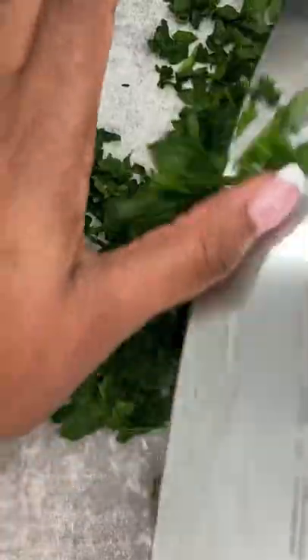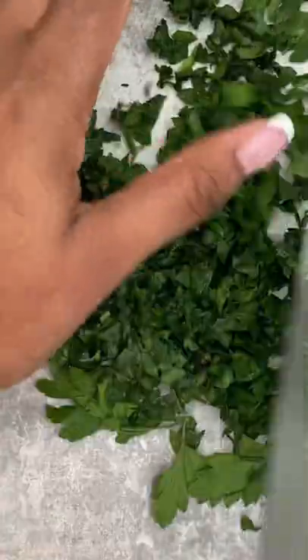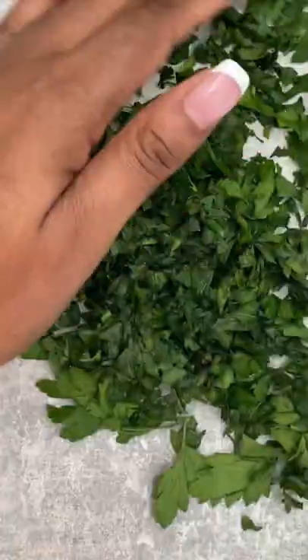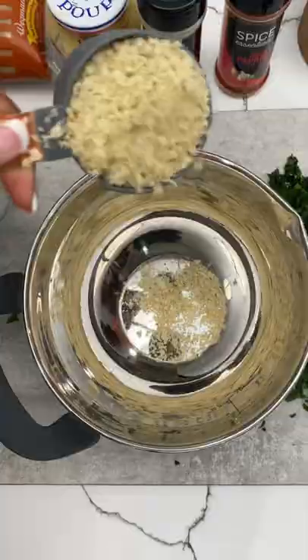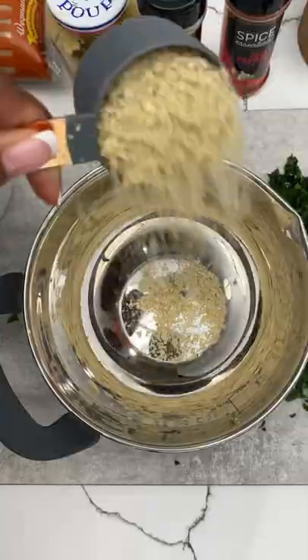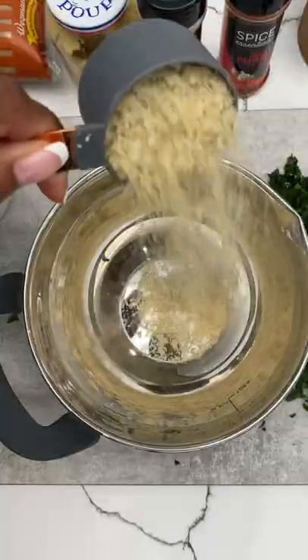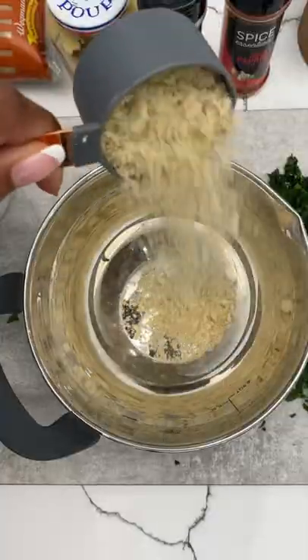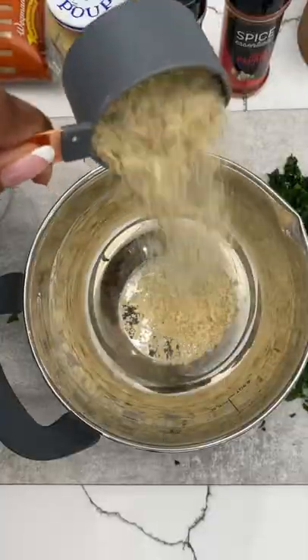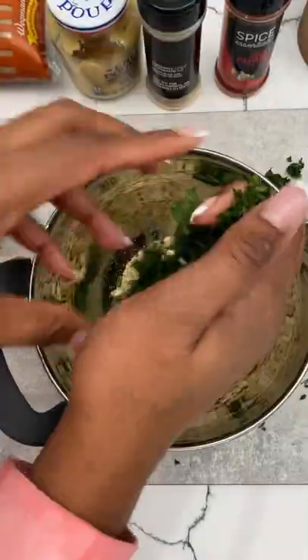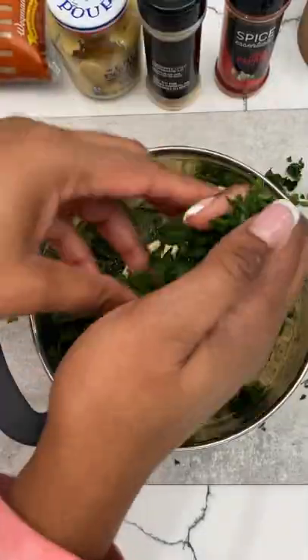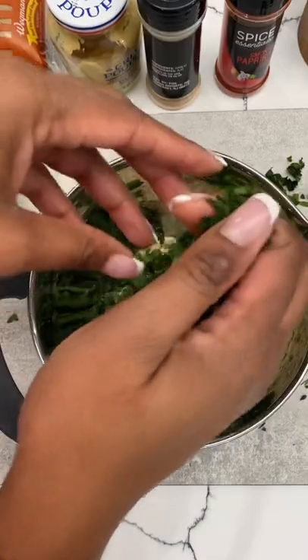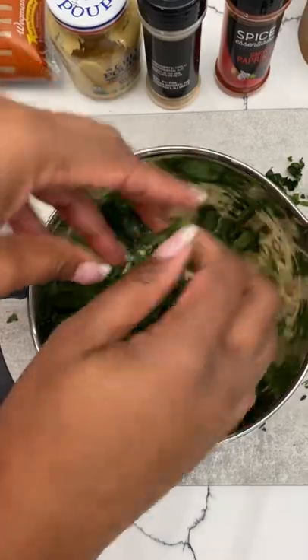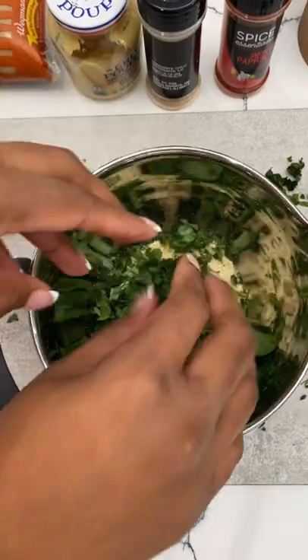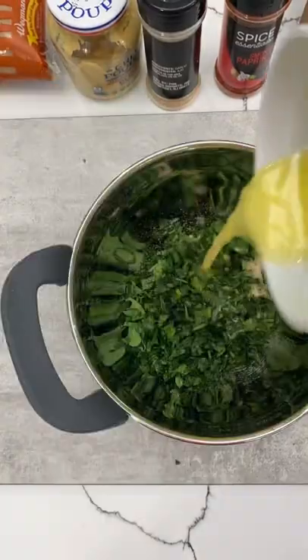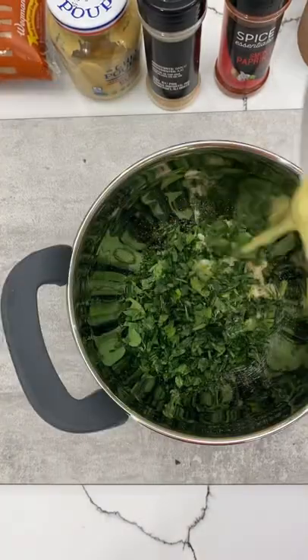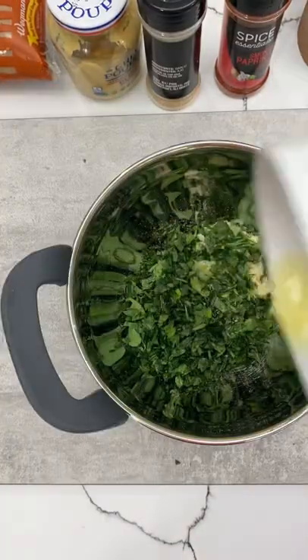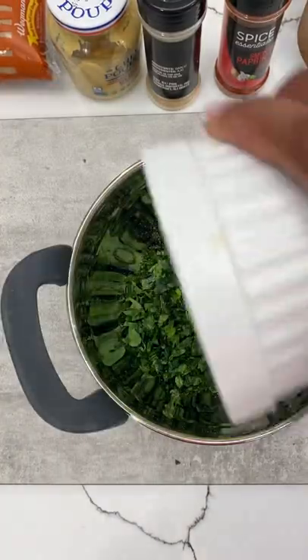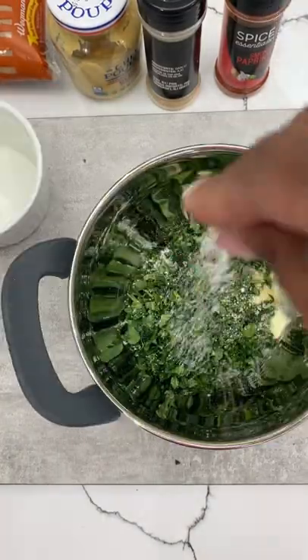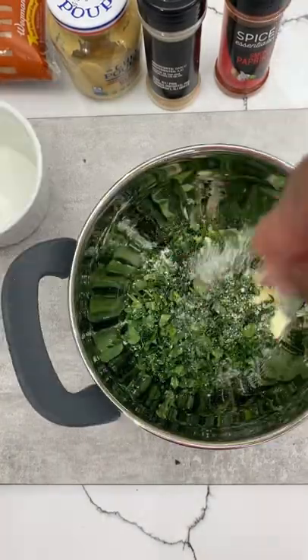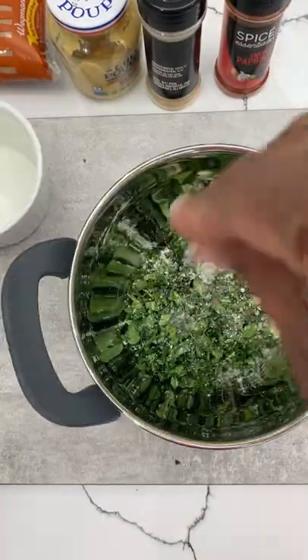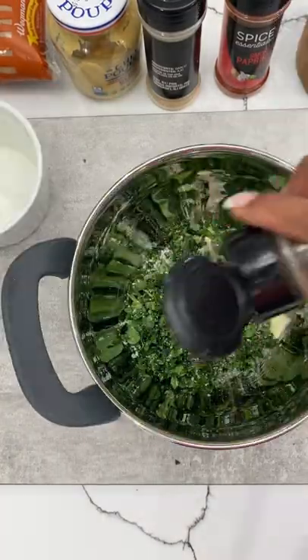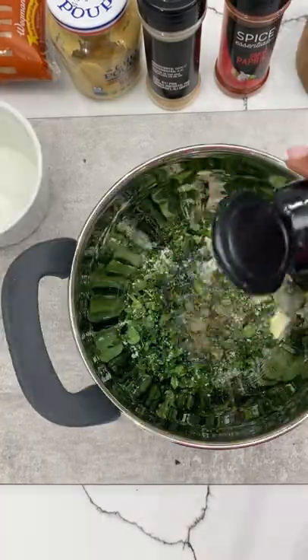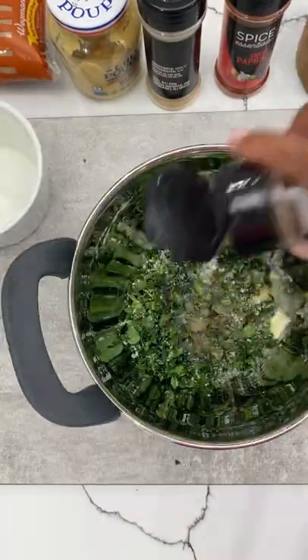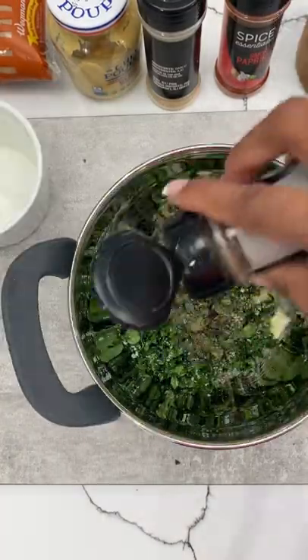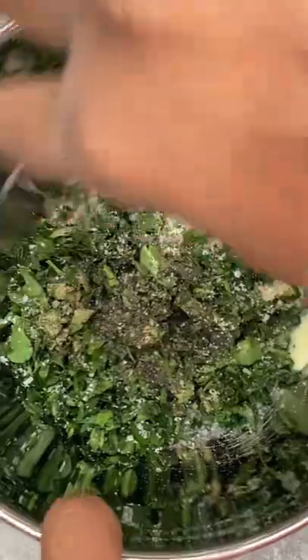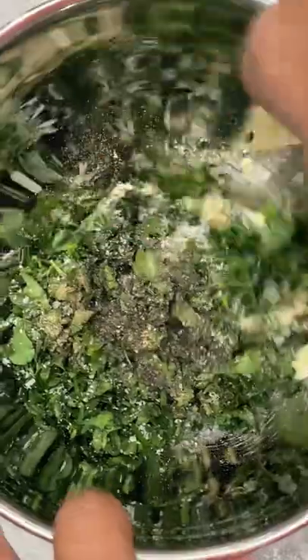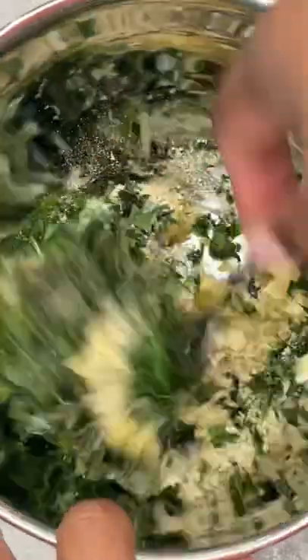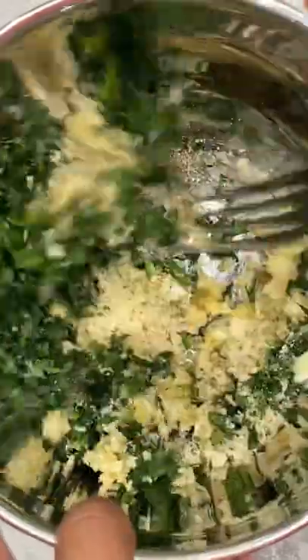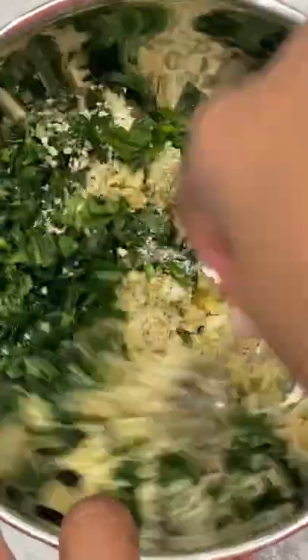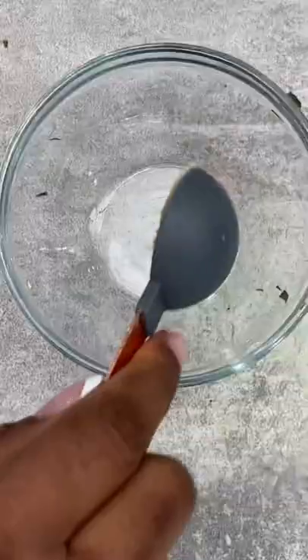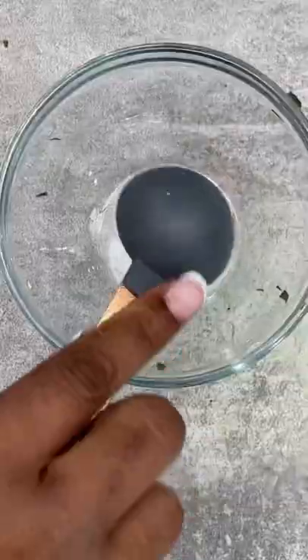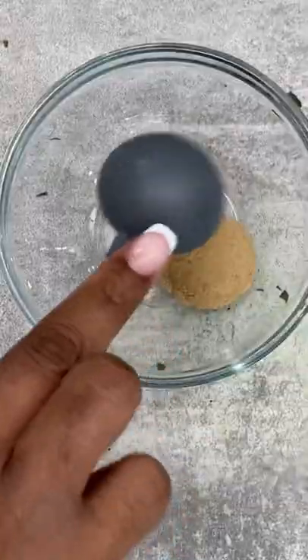We're going to go ahead and chop up some parsley, add it in with some panko breadcrumbs, butter, salt, and pepper. Set that aside.